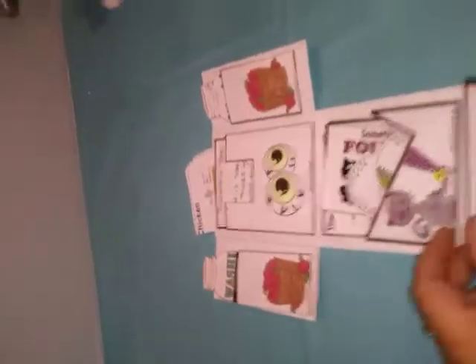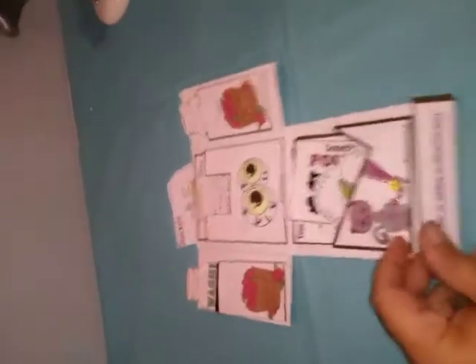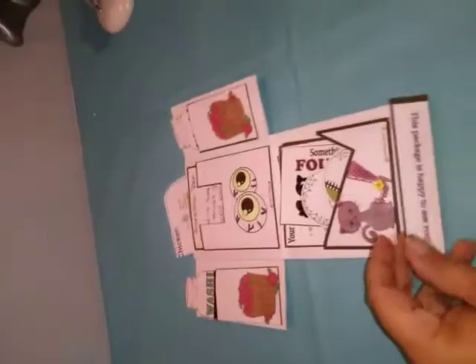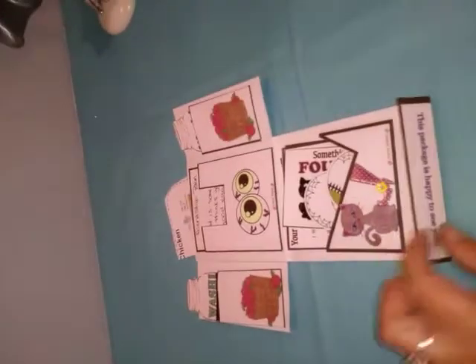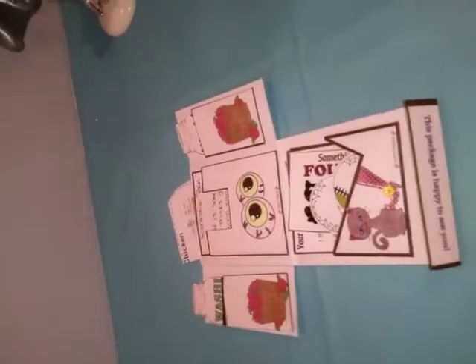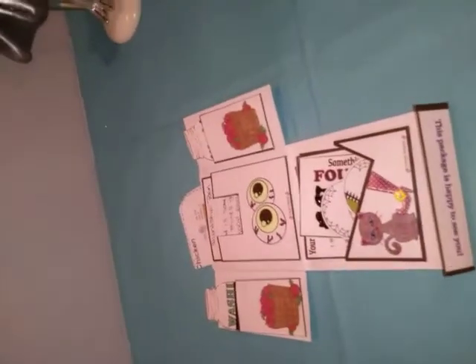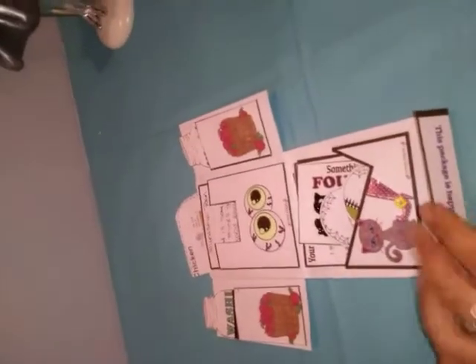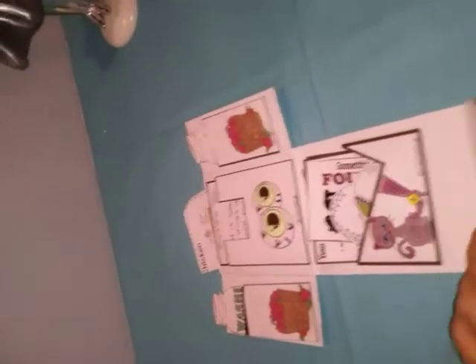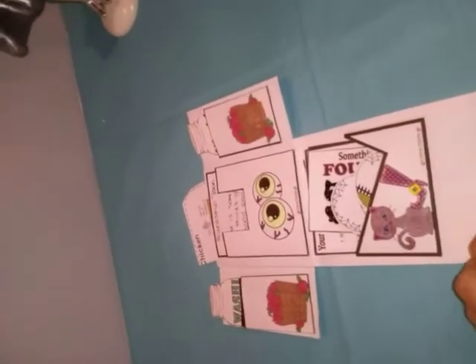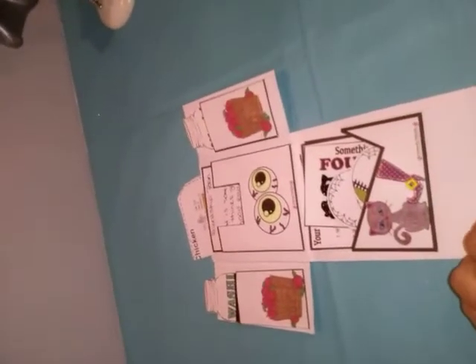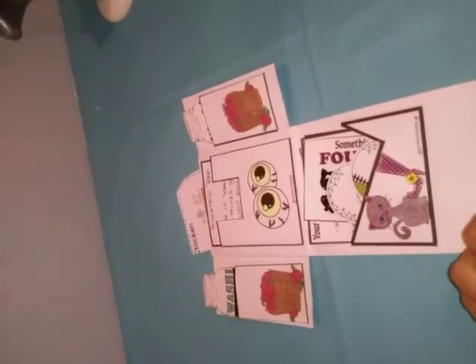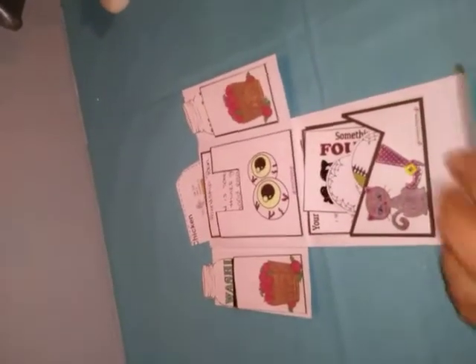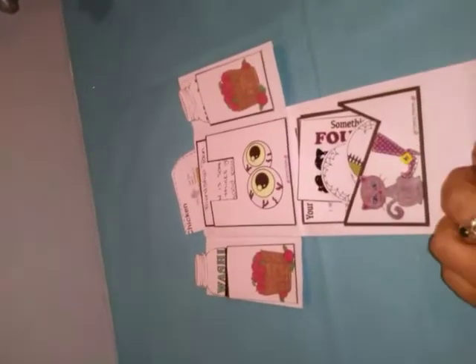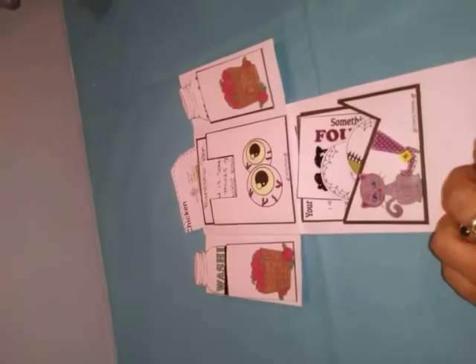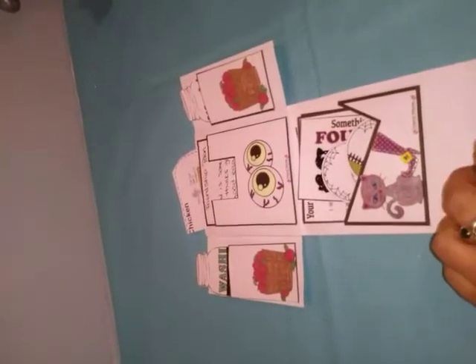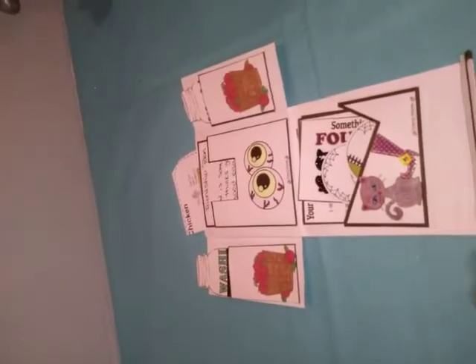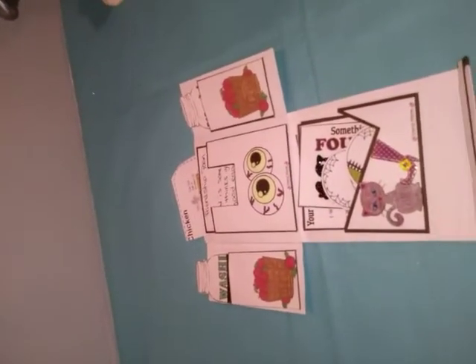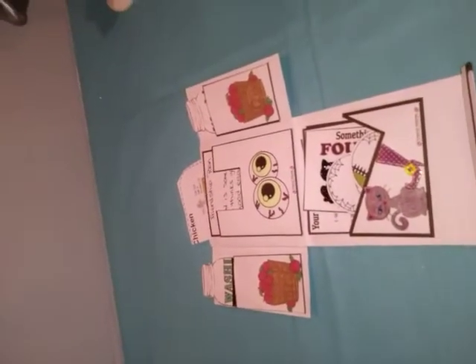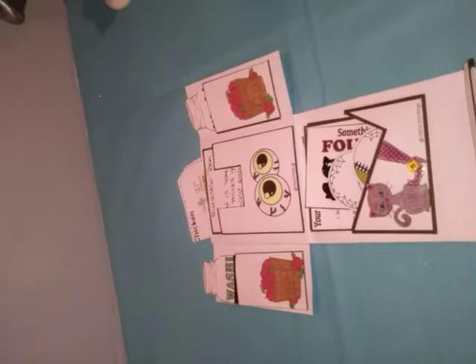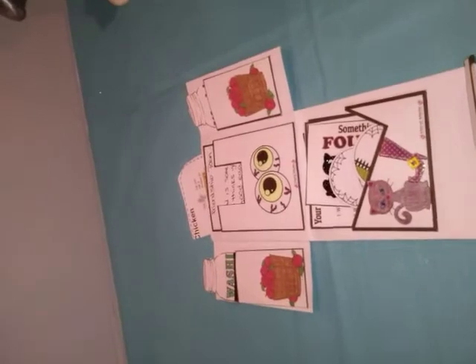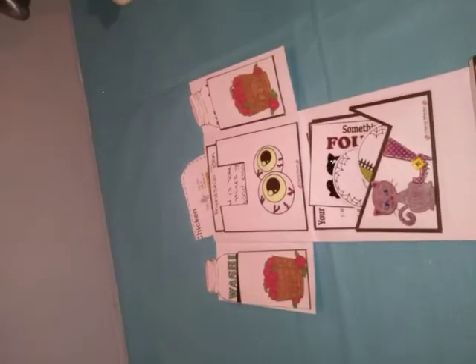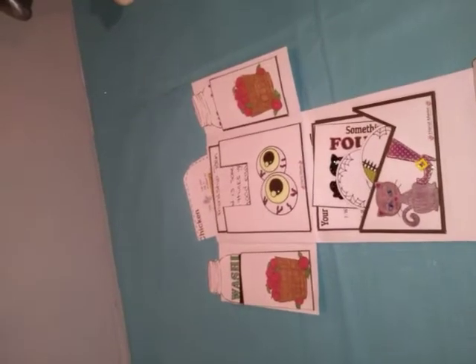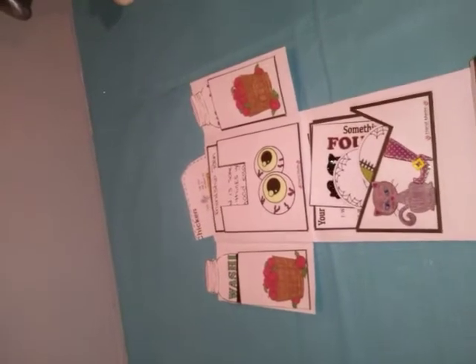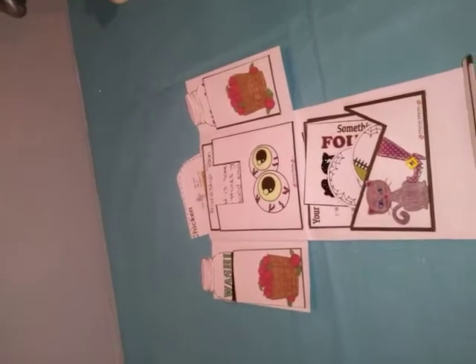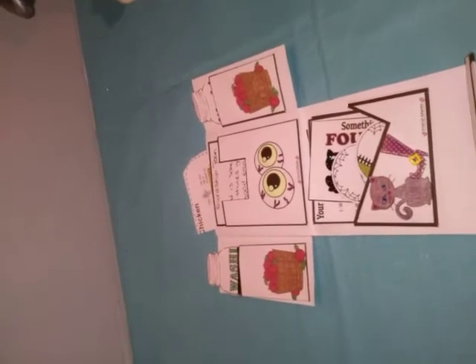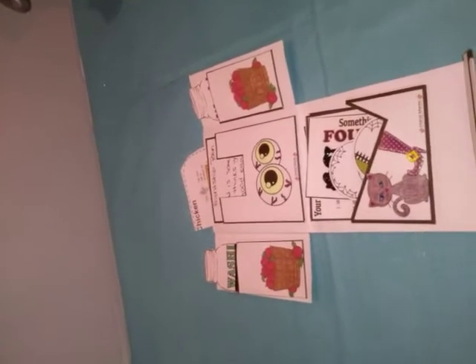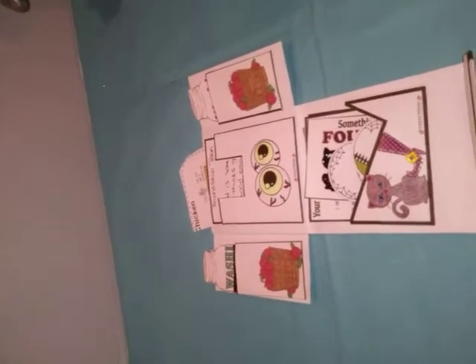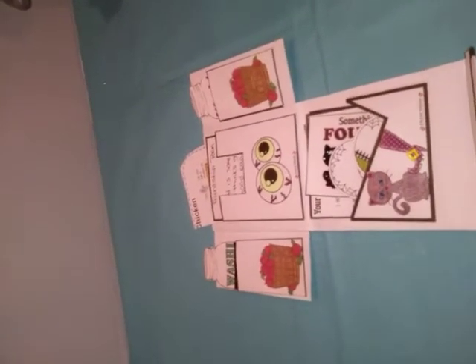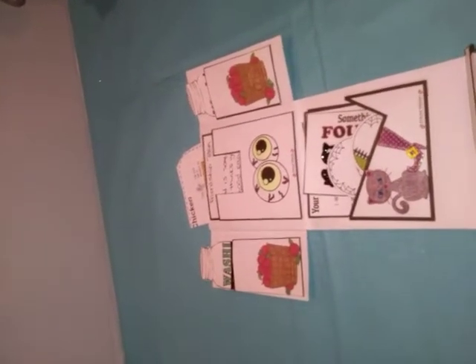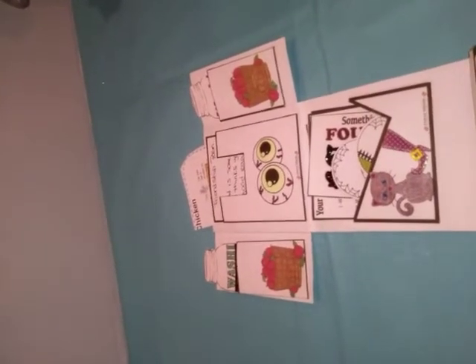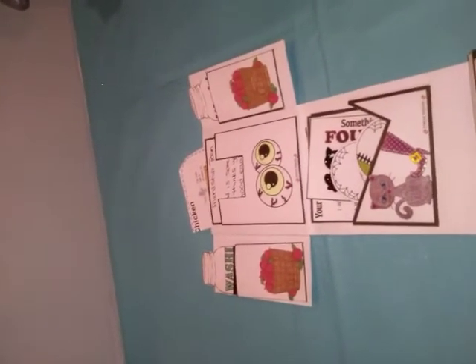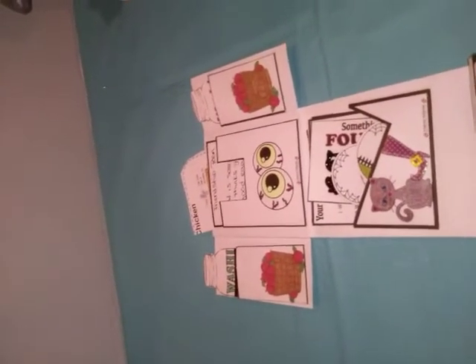That's all for her 600 subscriber challenge — check her out, I'm going to link the channel down below. Thank you so much!